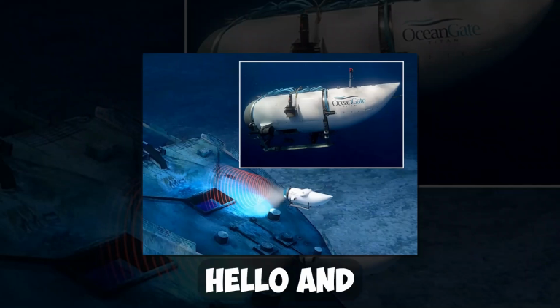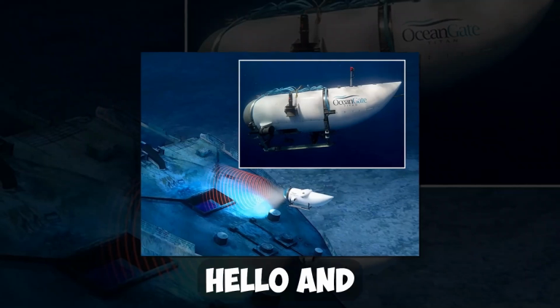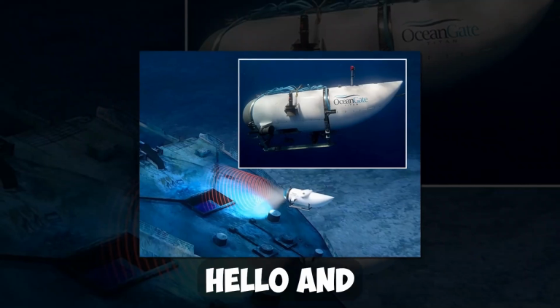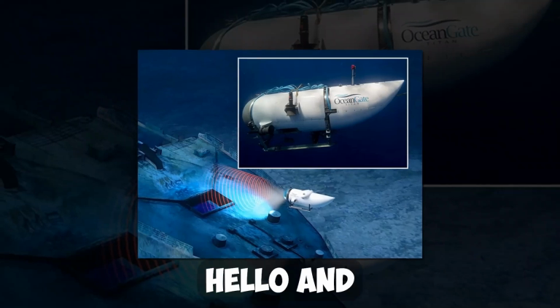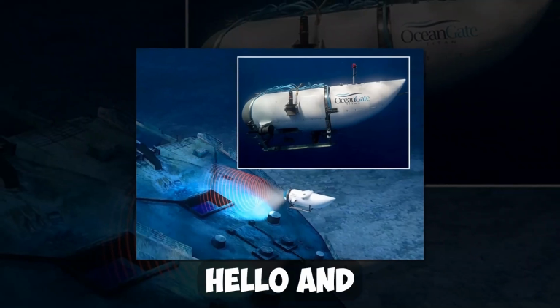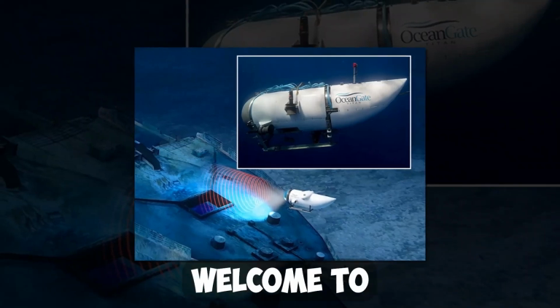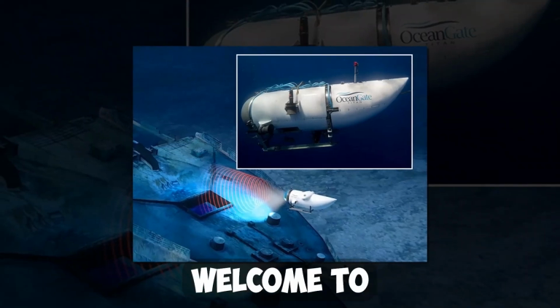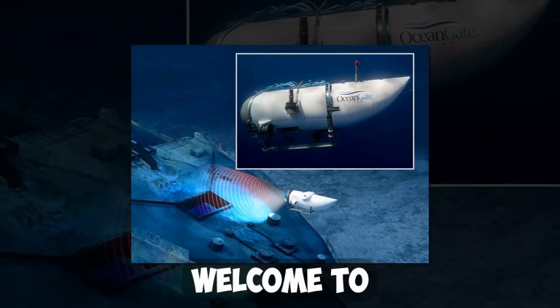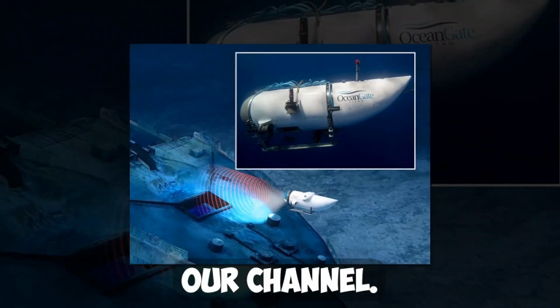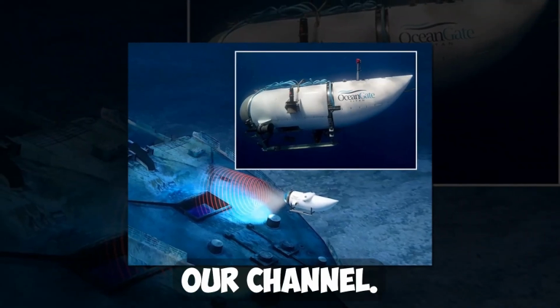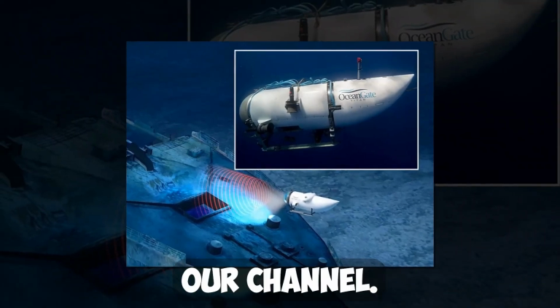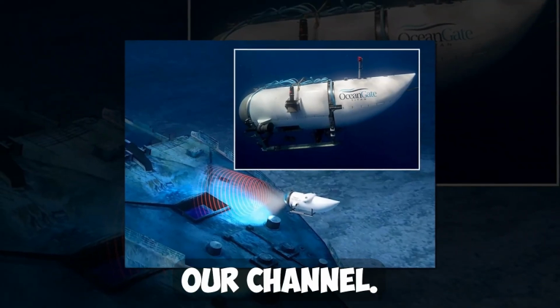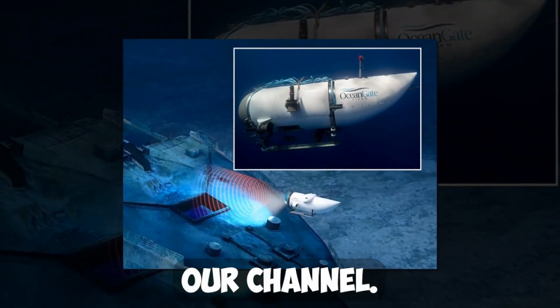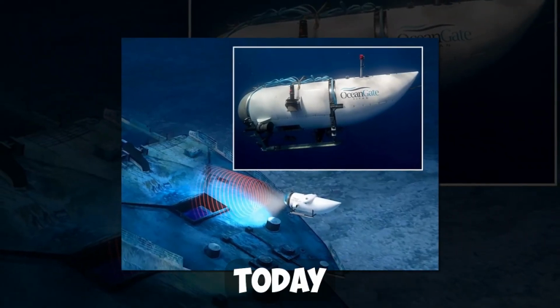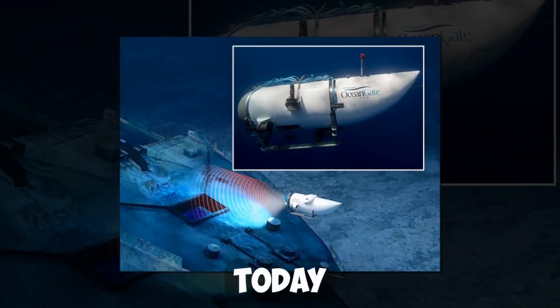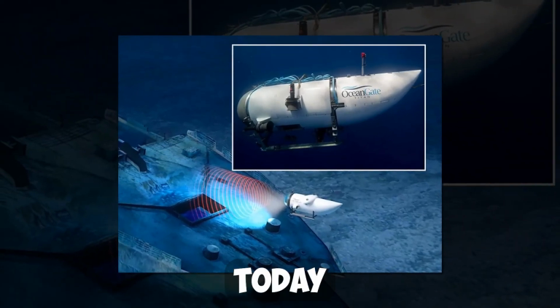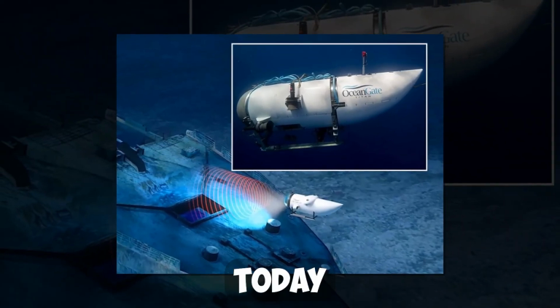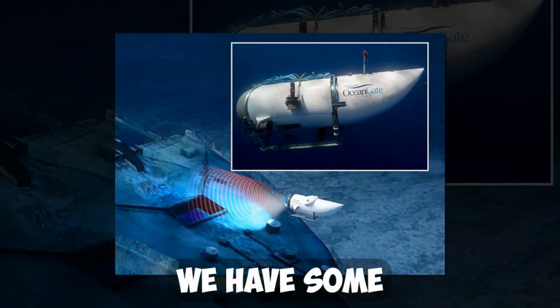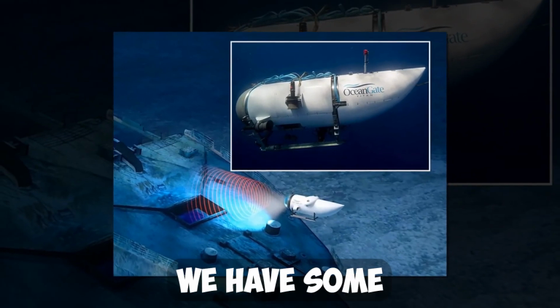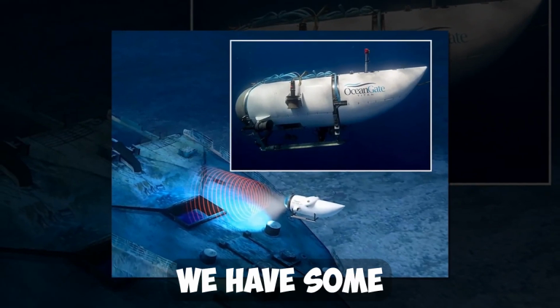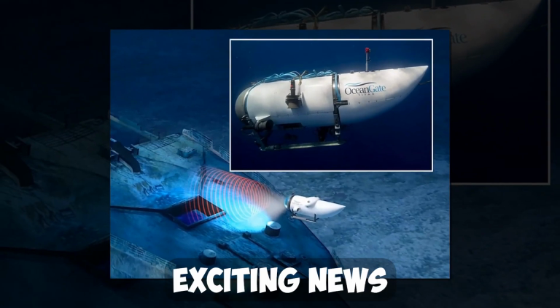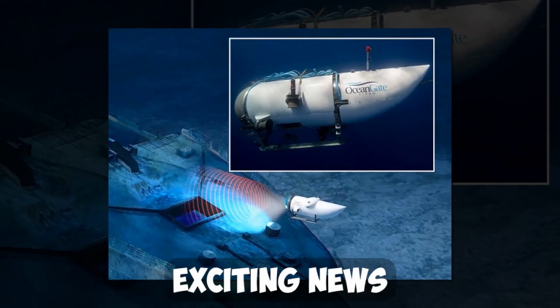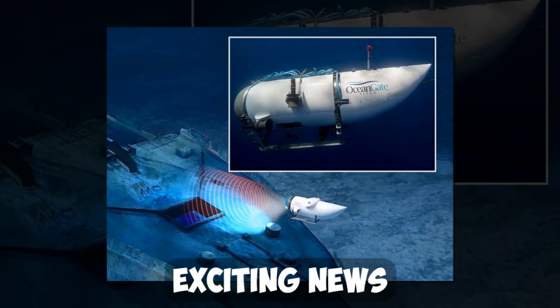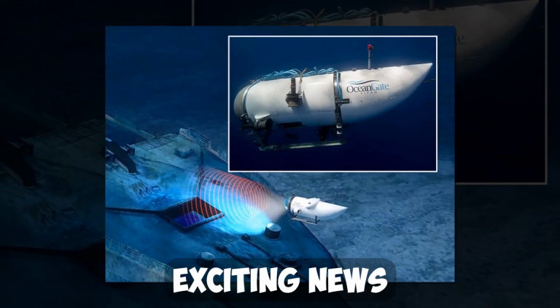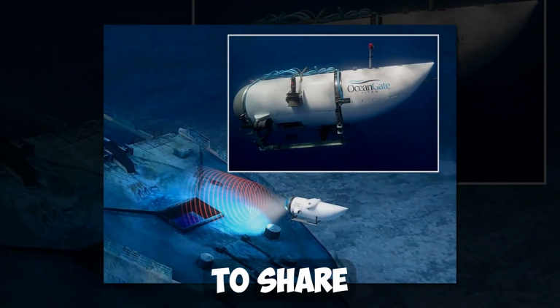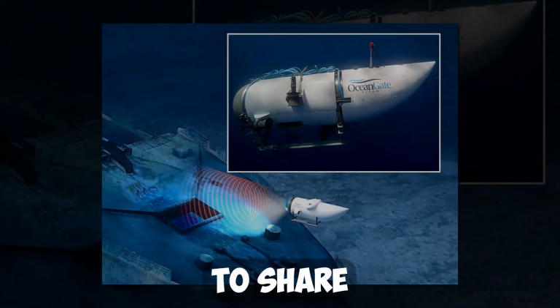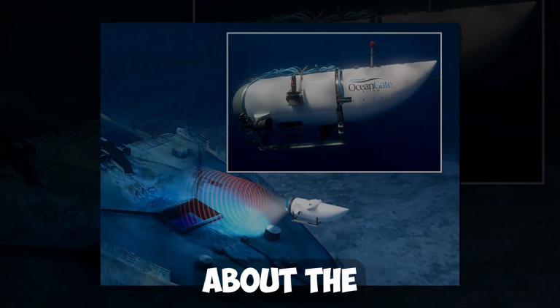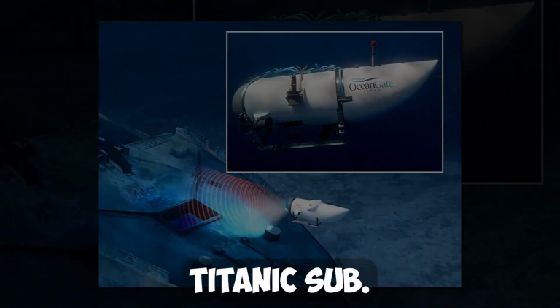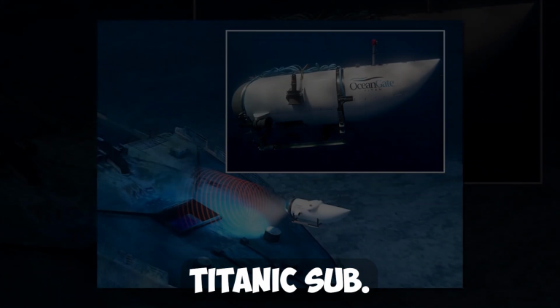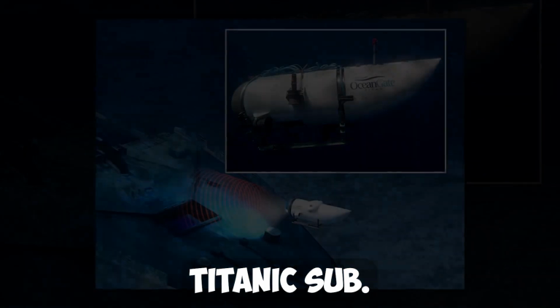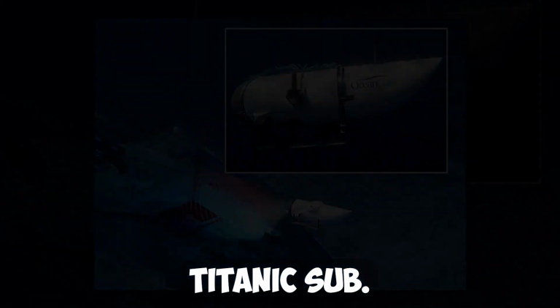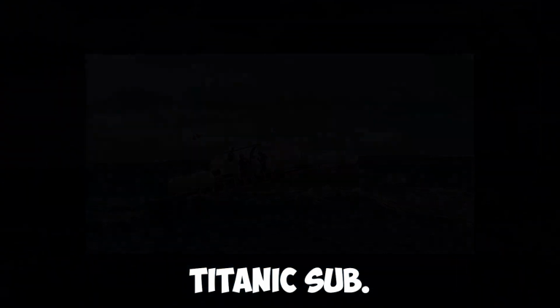Hello and welcome to our channel. Today we have some exciting news to share about the Titanic sub.